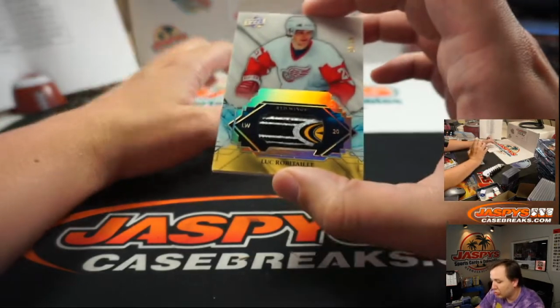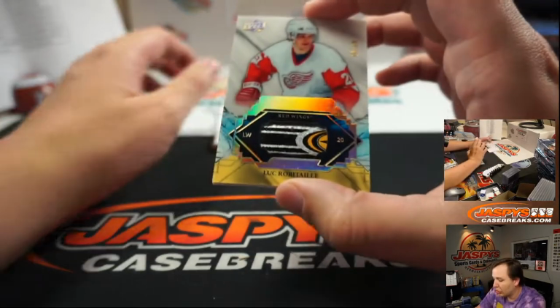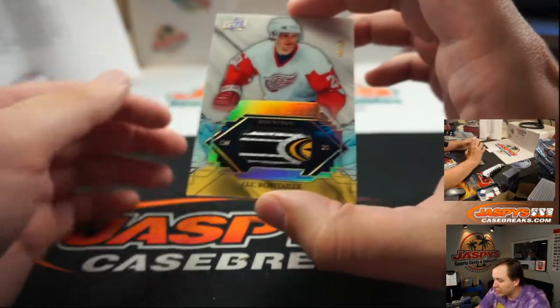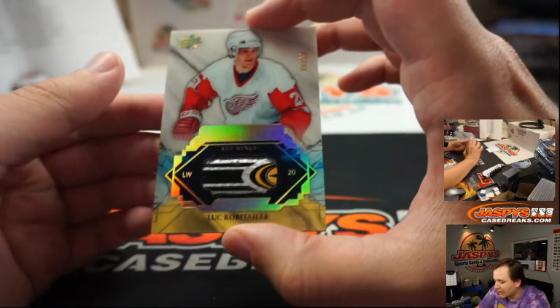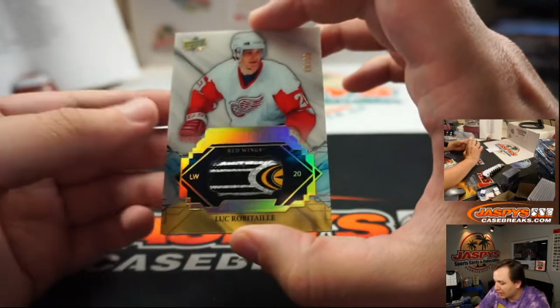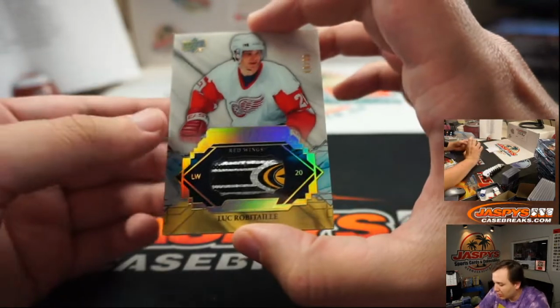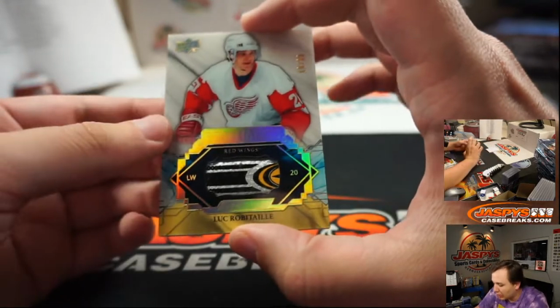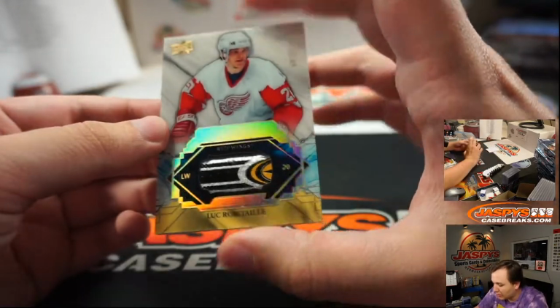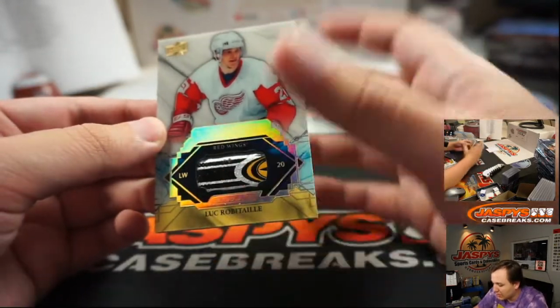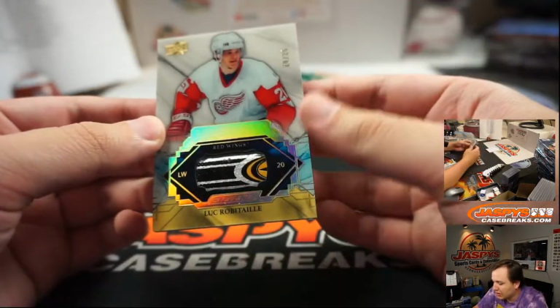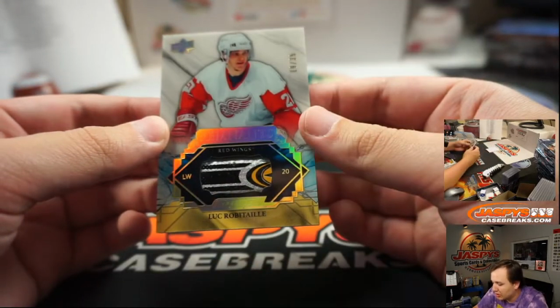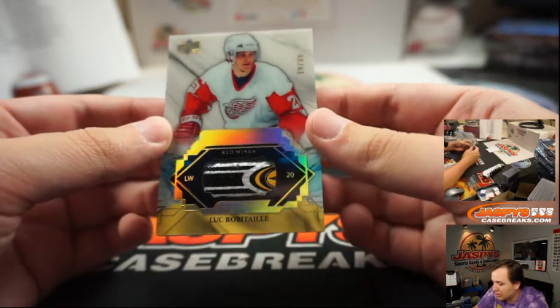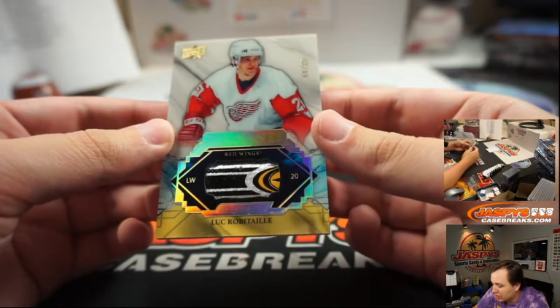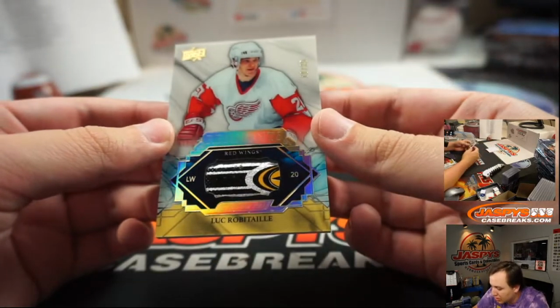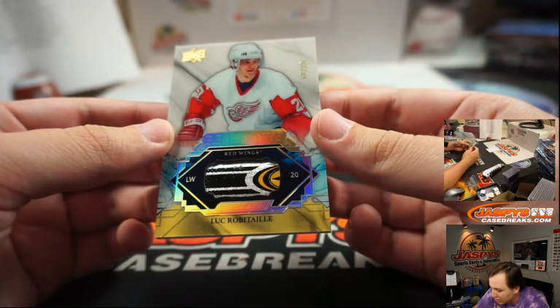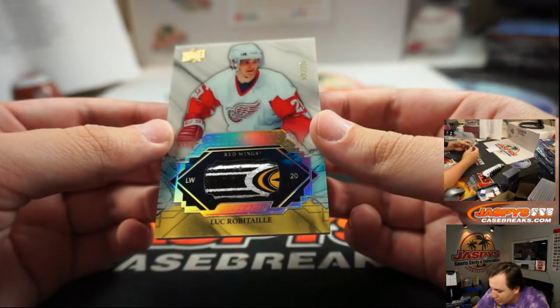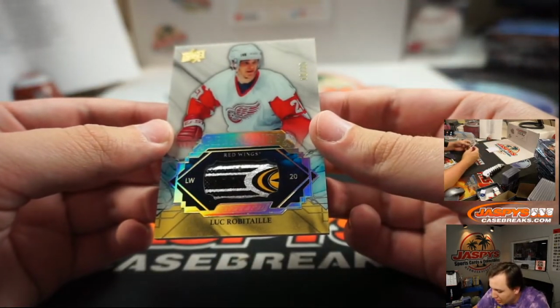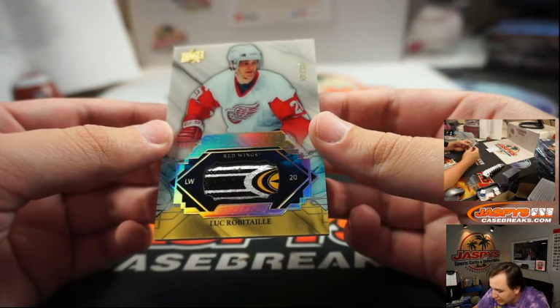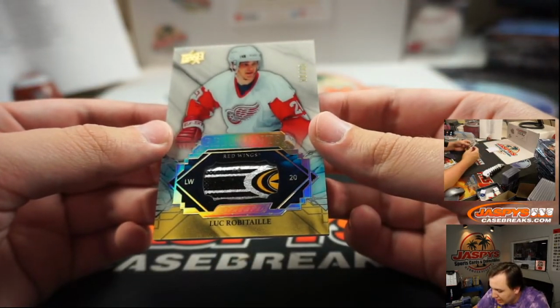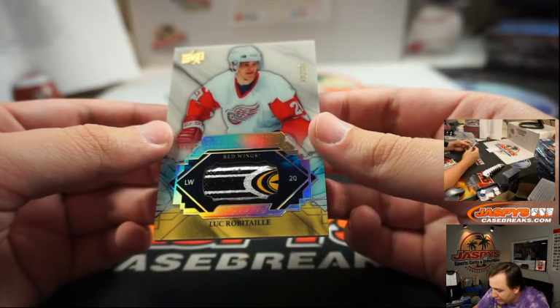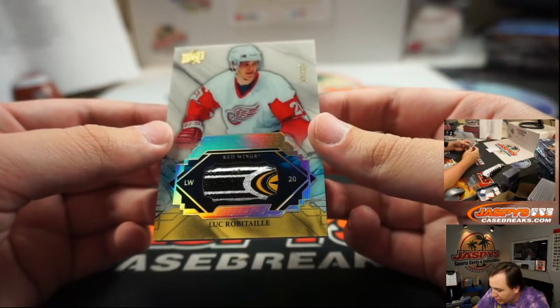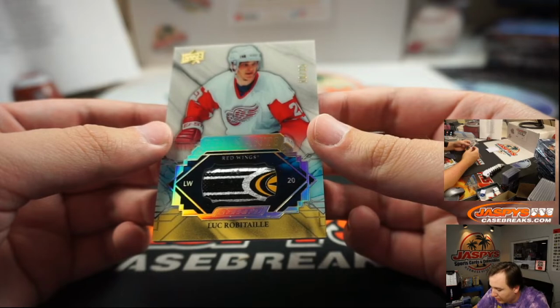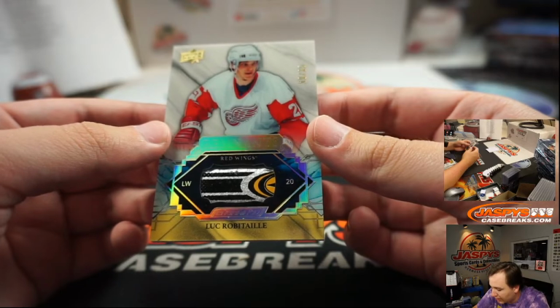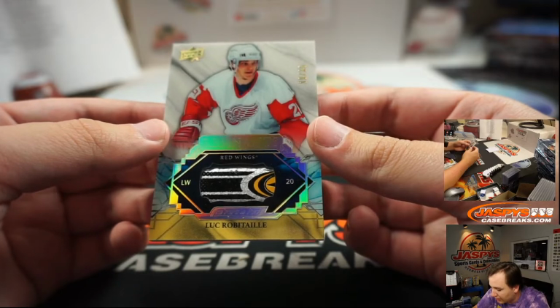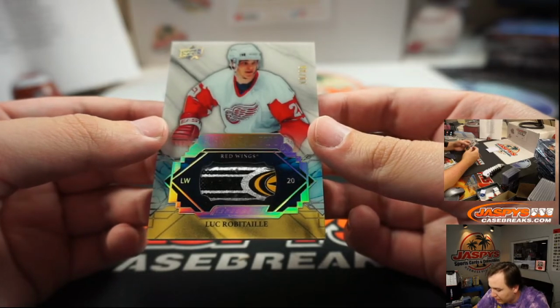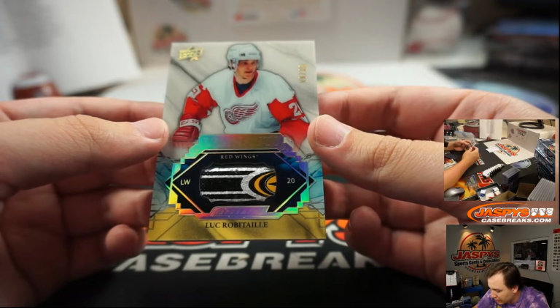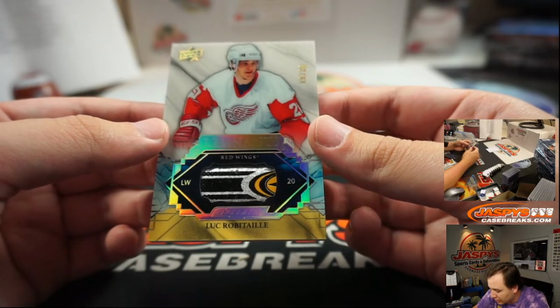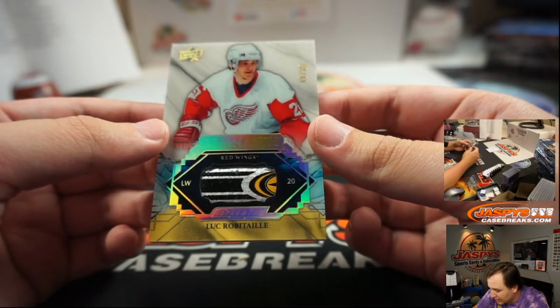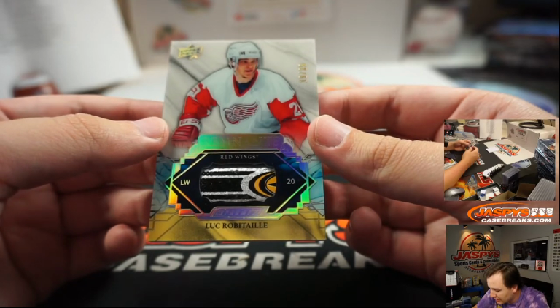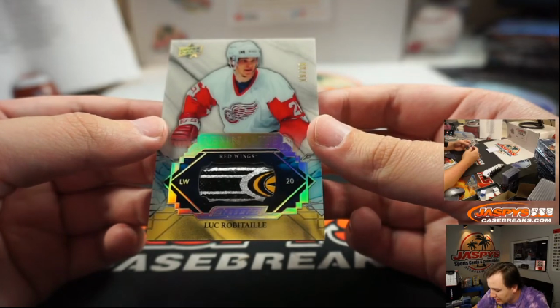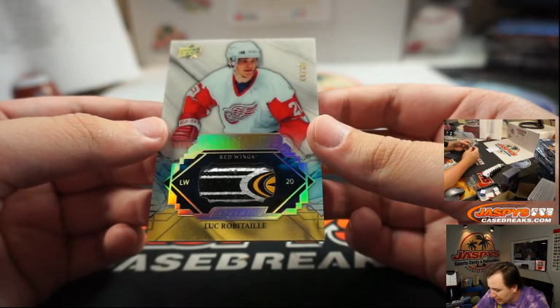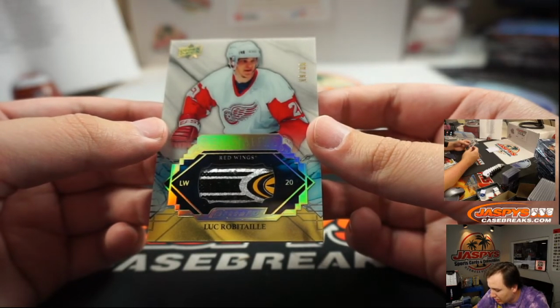Wow, this is cool — Luc Robitaille, Red Wings edition, 19 of 35, piece of the stick in there.